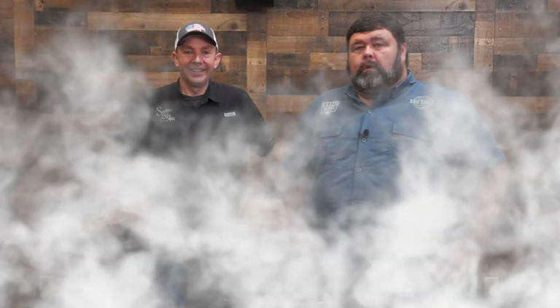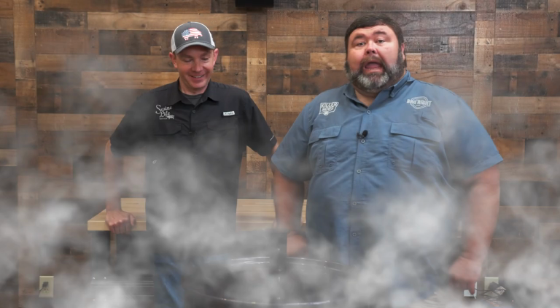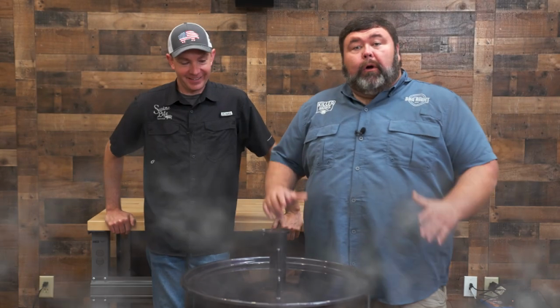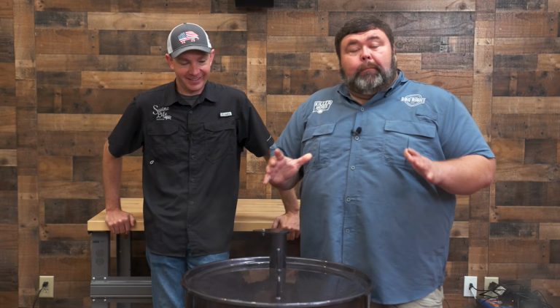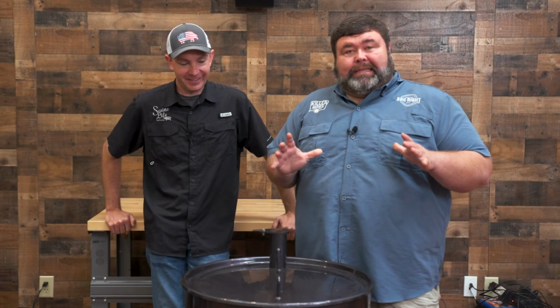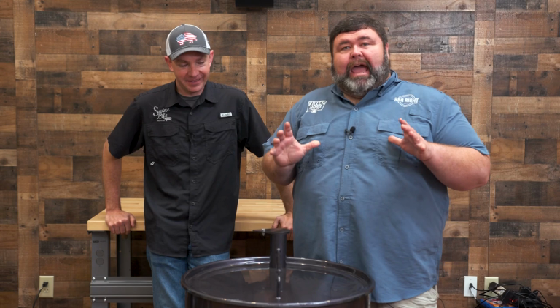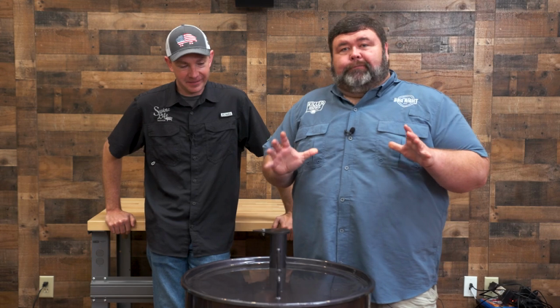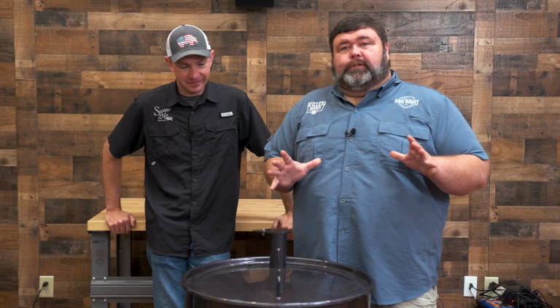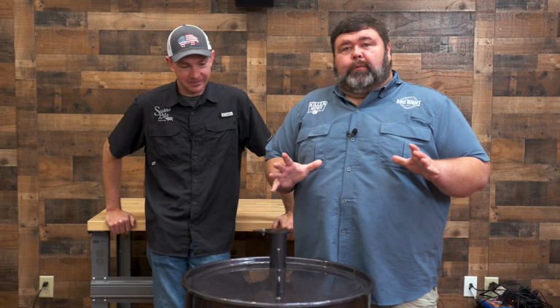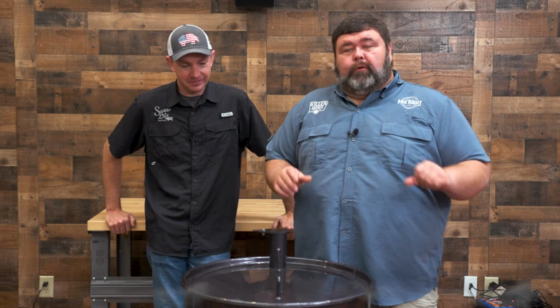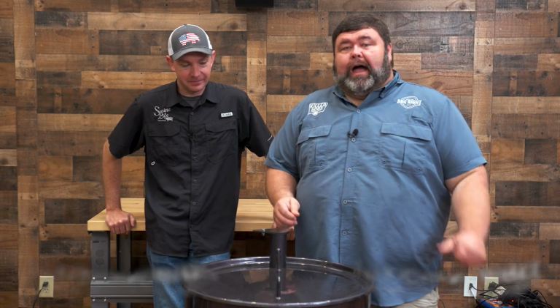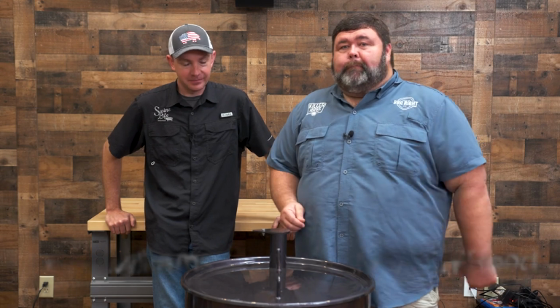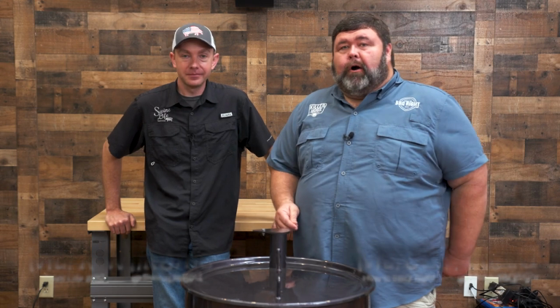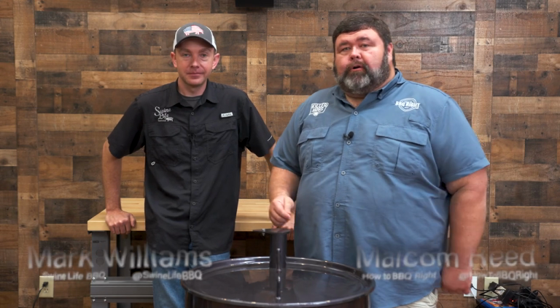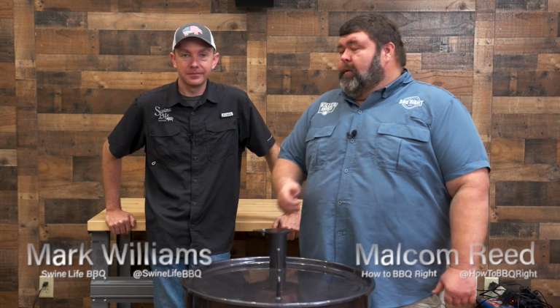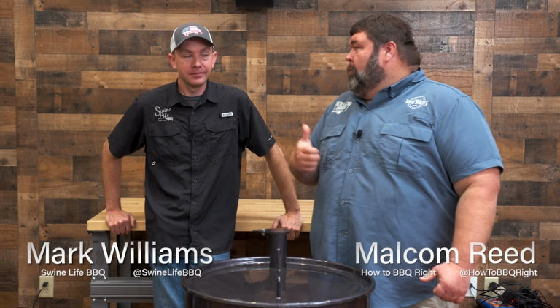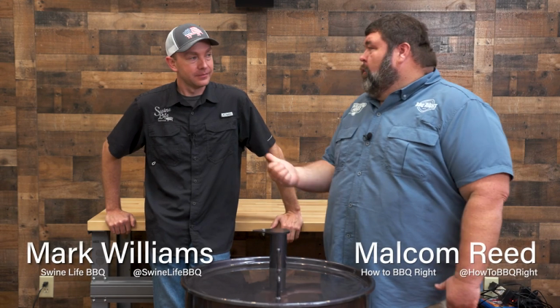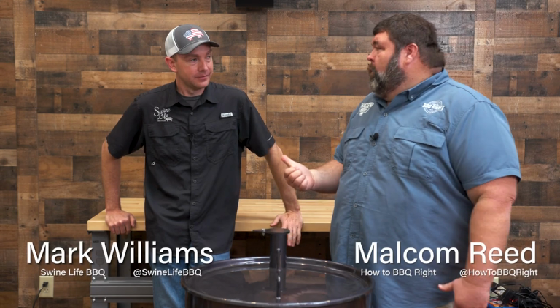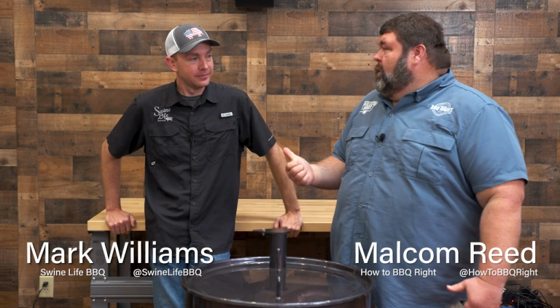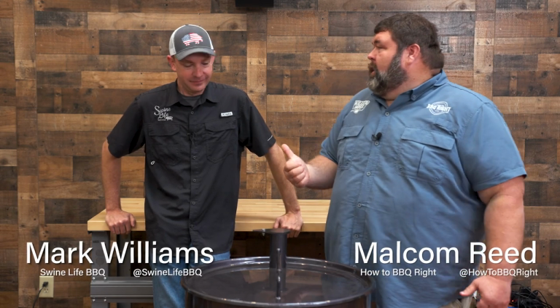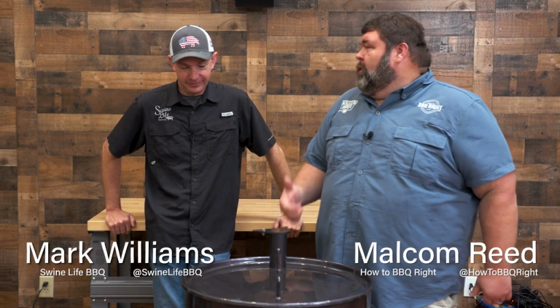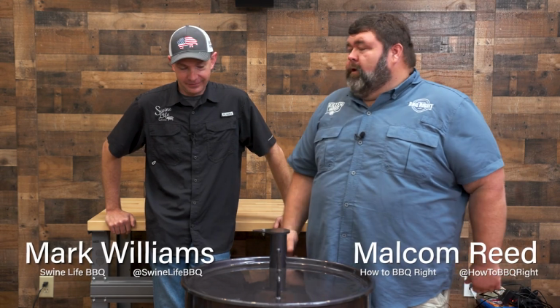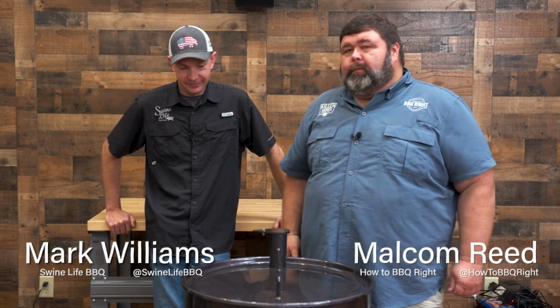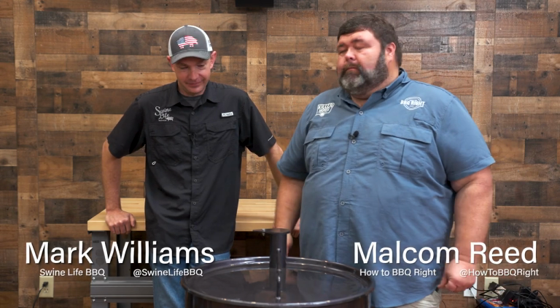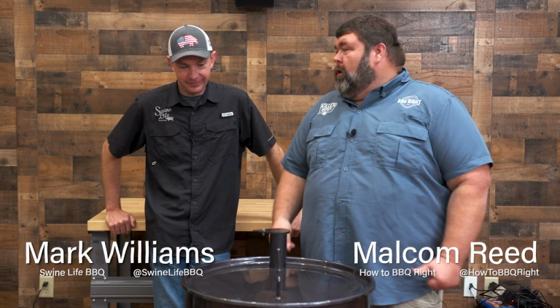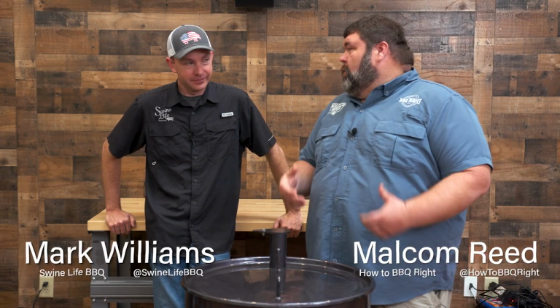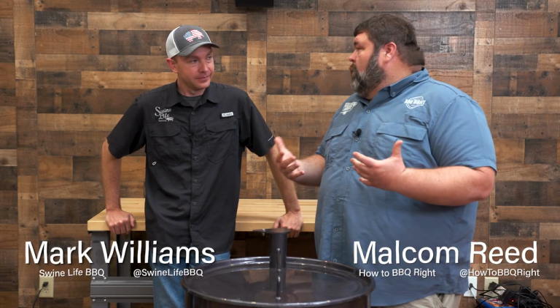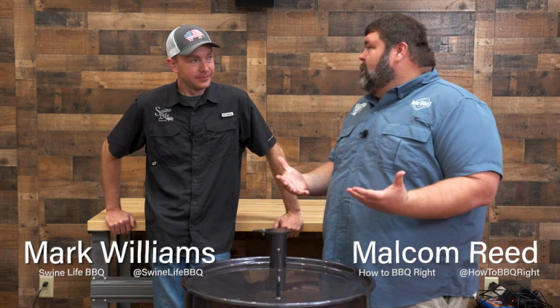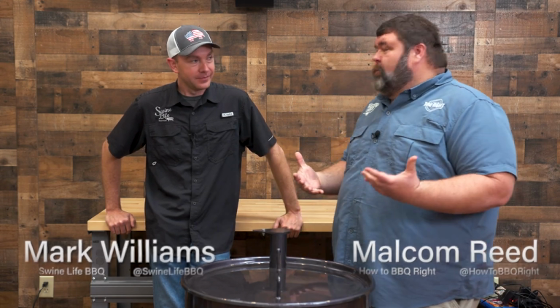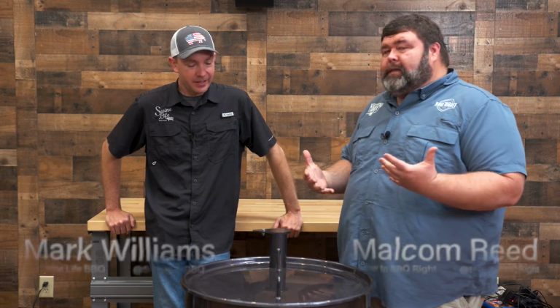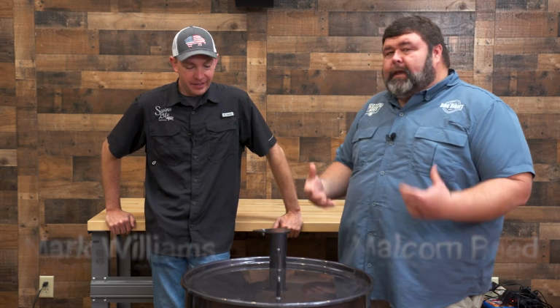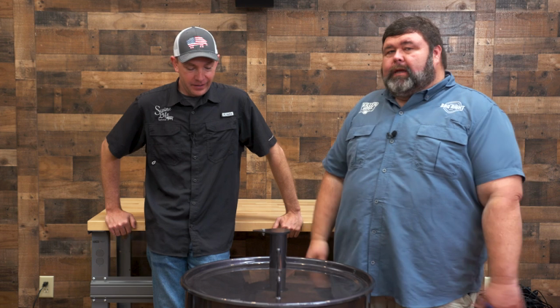Hey, welcome back to Out The Smoke. I'm Malcolm. Mark Williams is here with me. Mark, what are we talking about today, man?